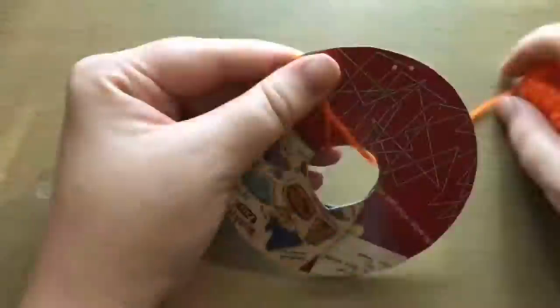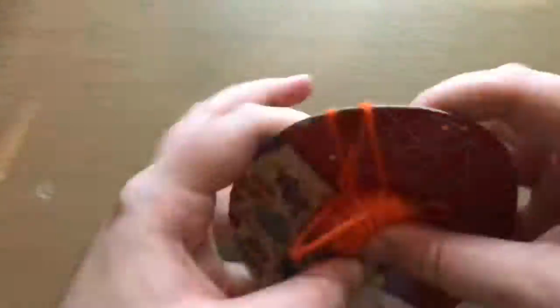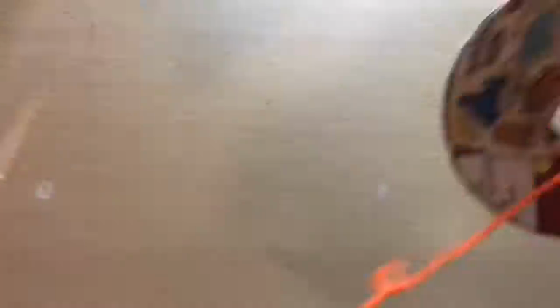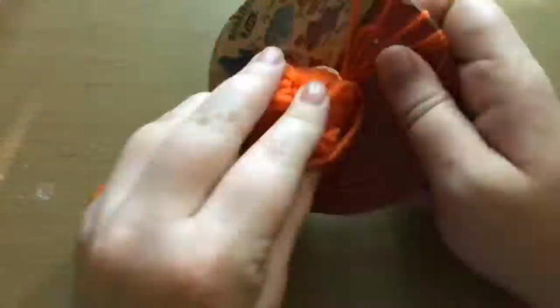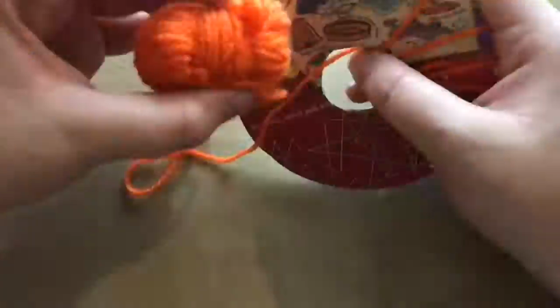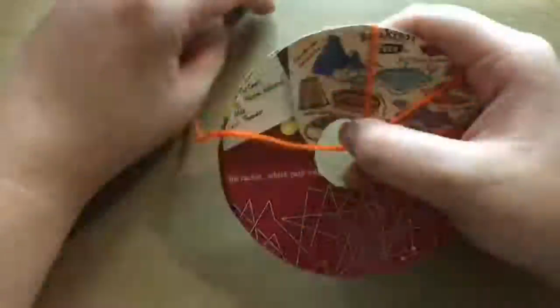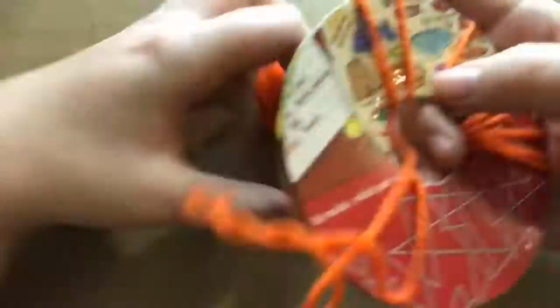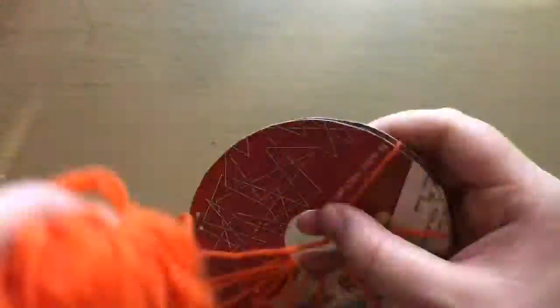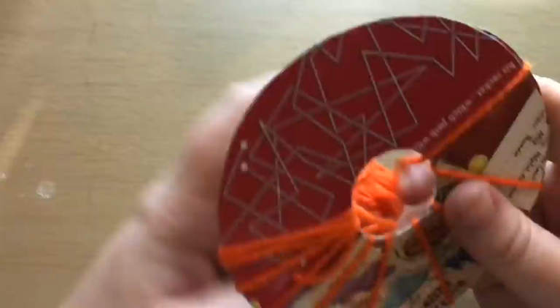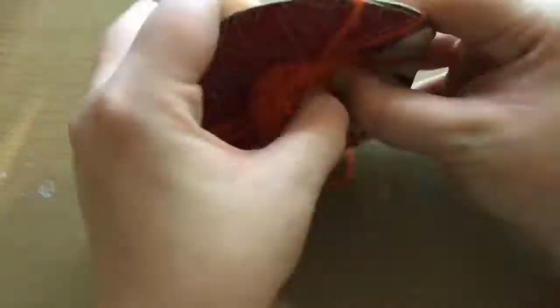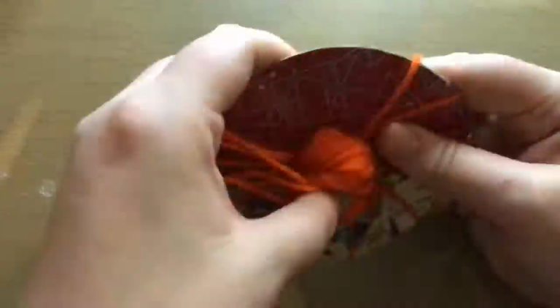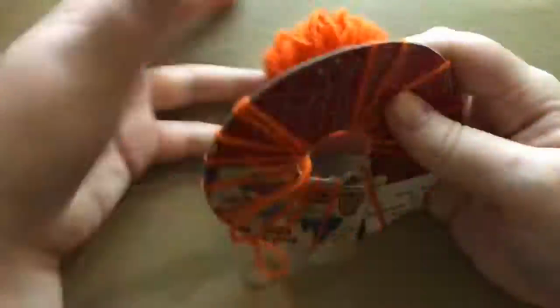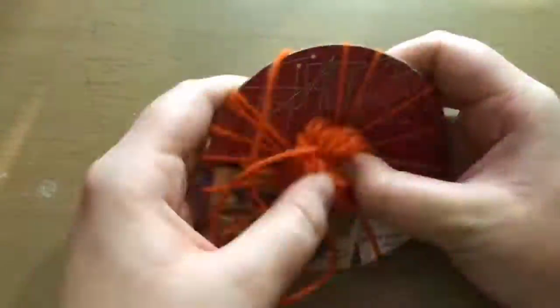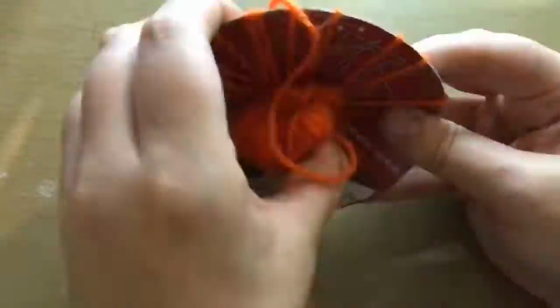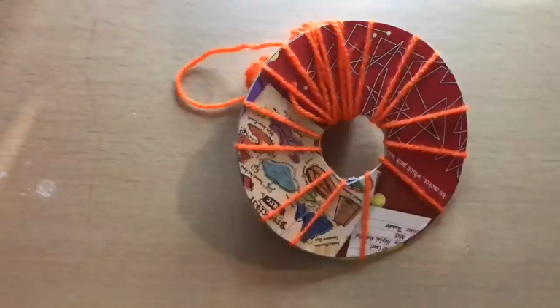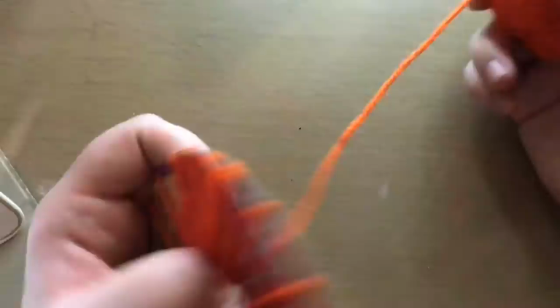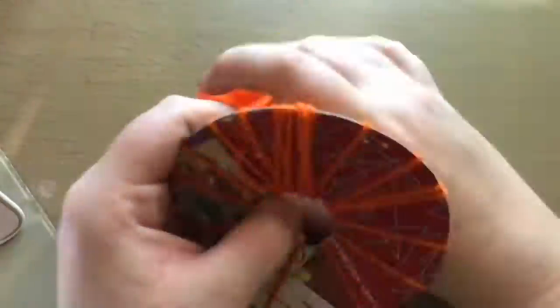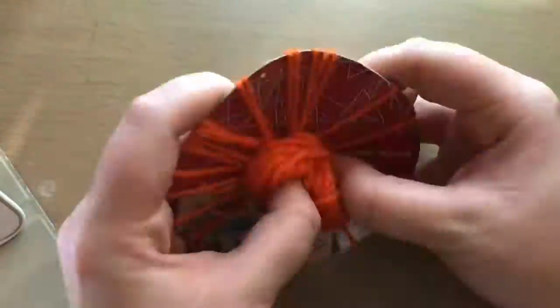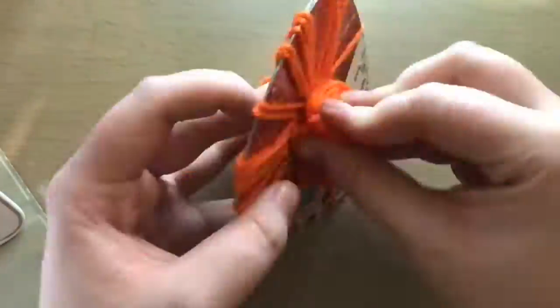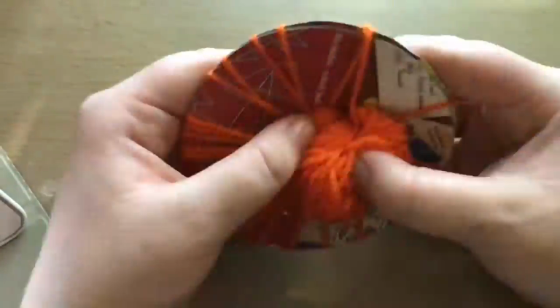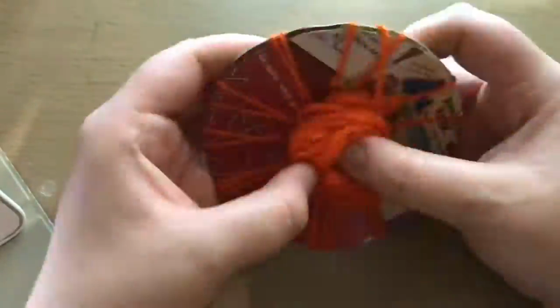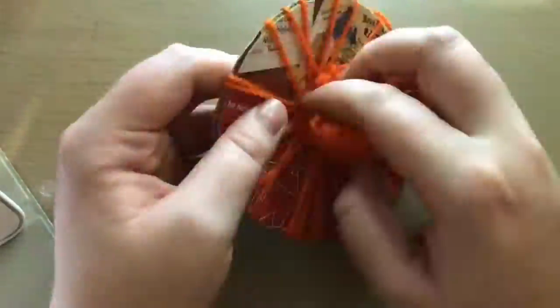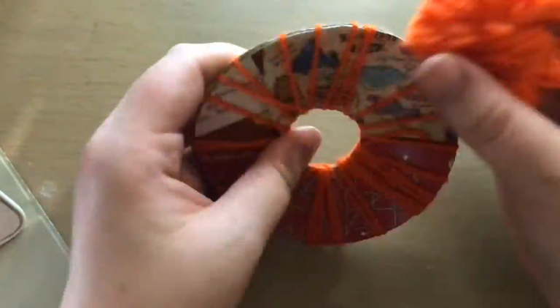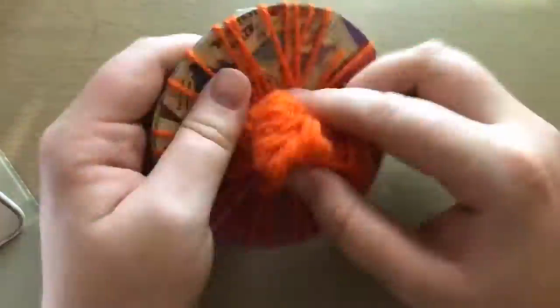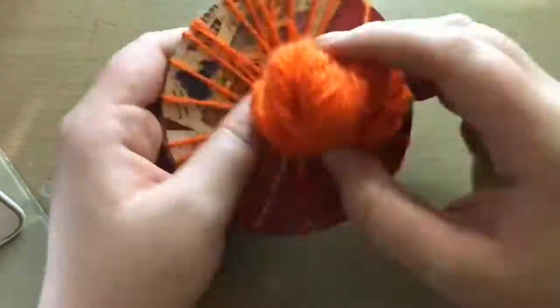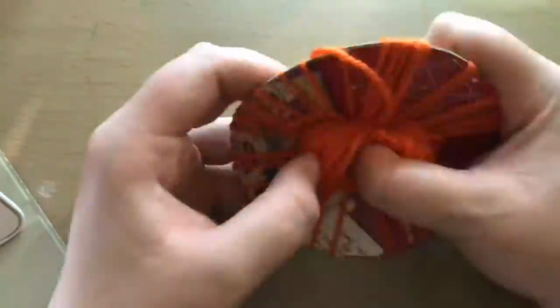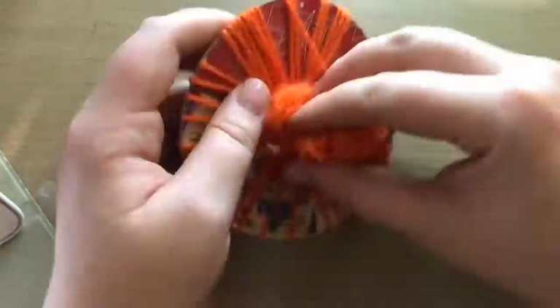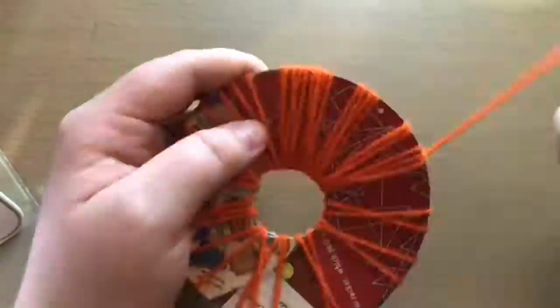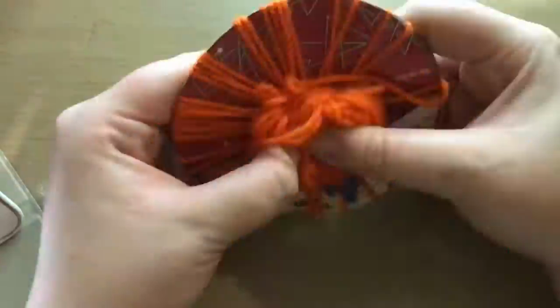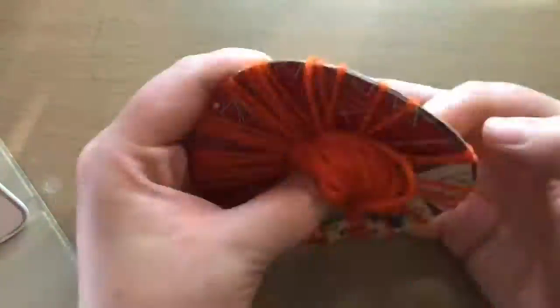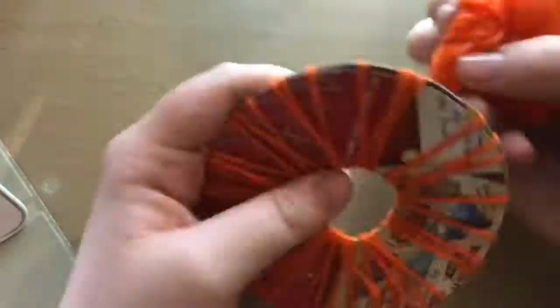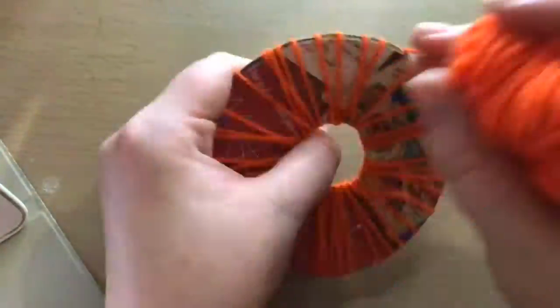Hey guys and girls, it's Shannon, and today I'm going to show you how I make pom-pom pumpkins. I hope you enjoy.